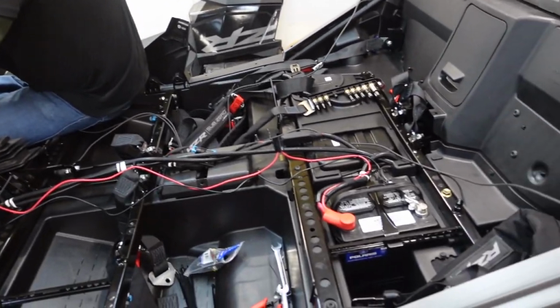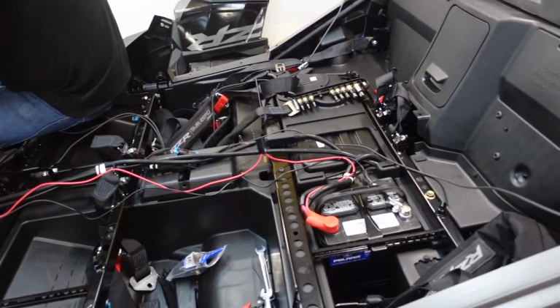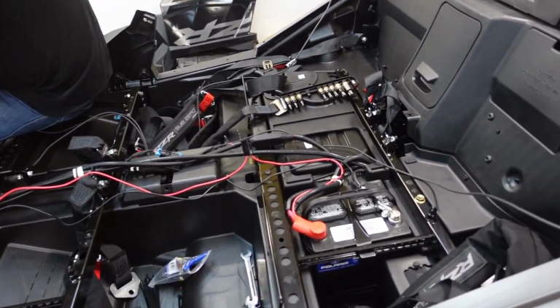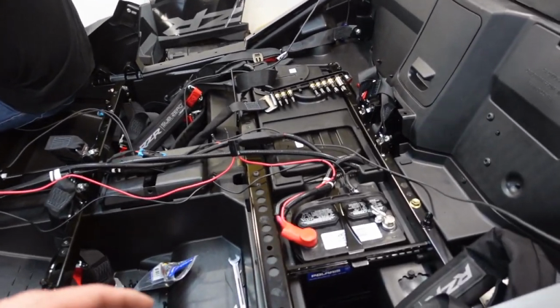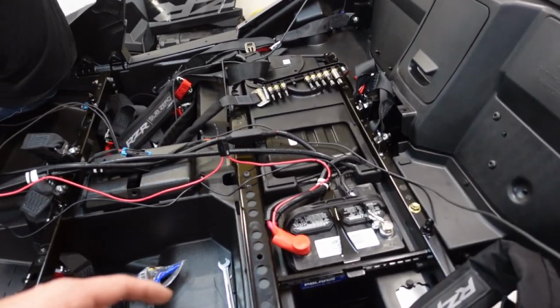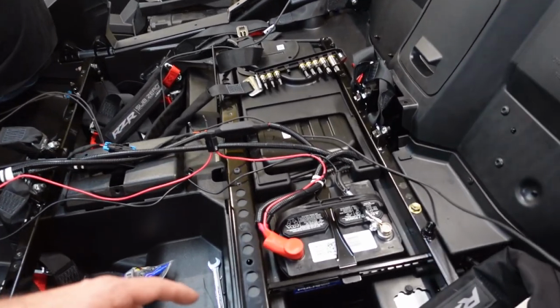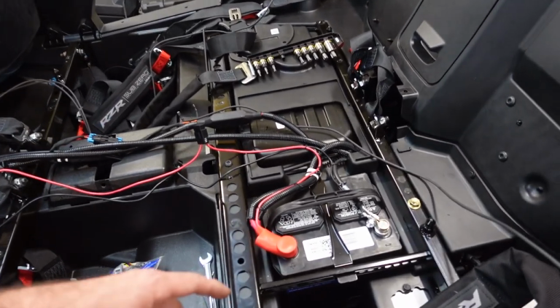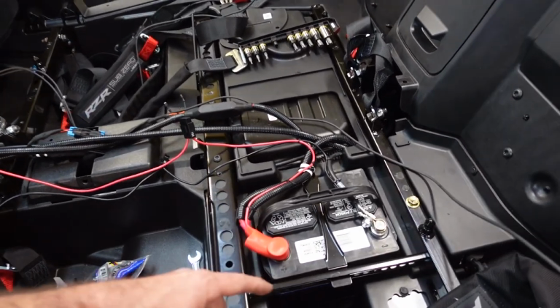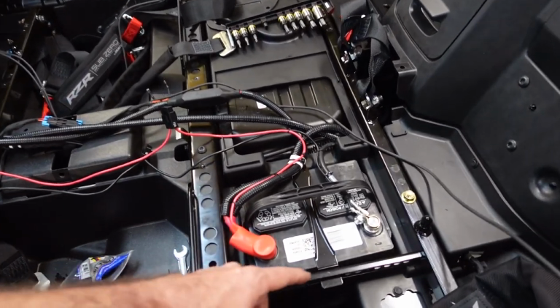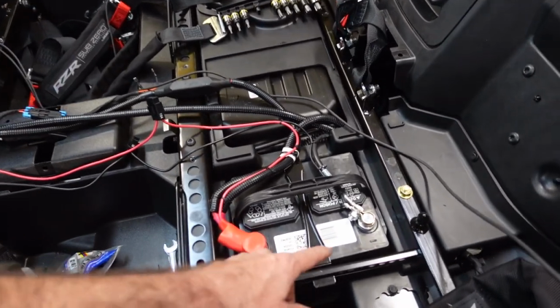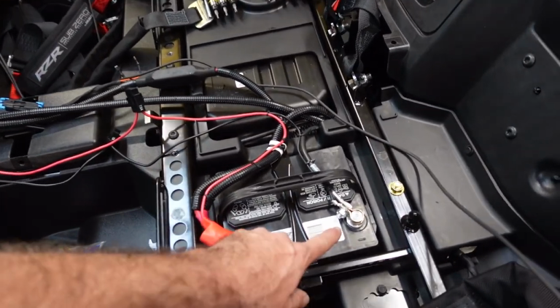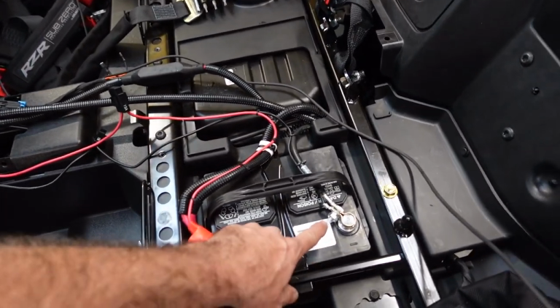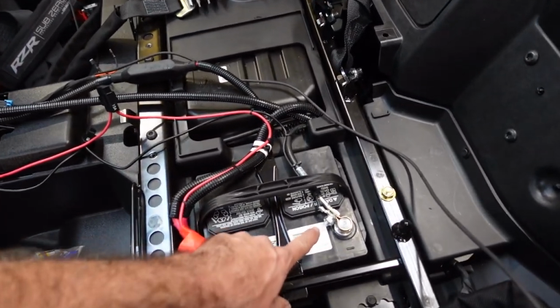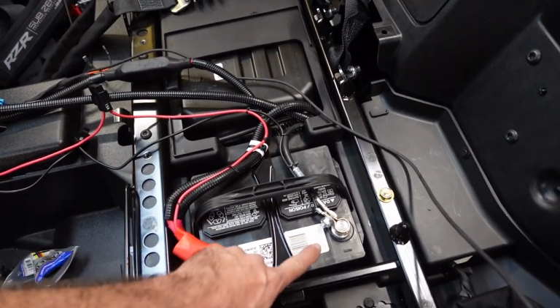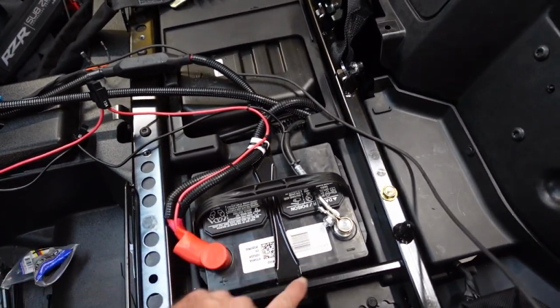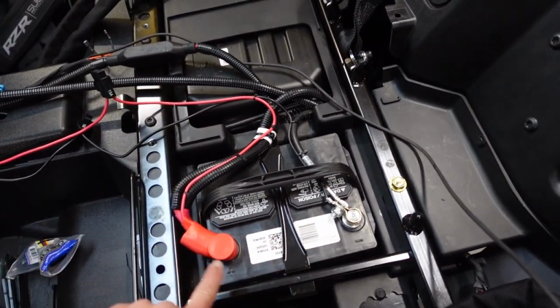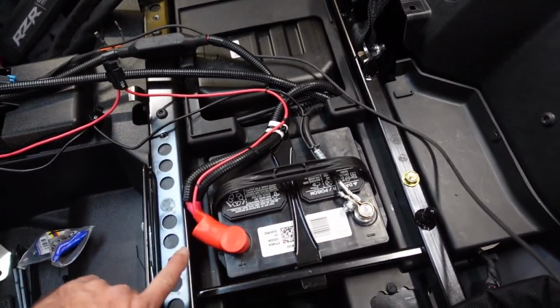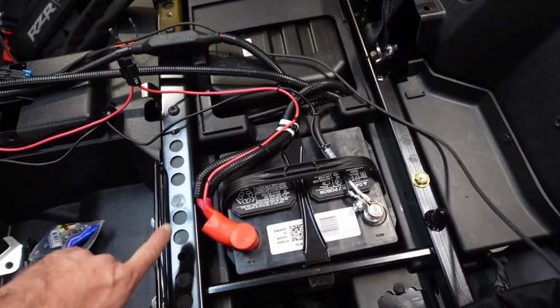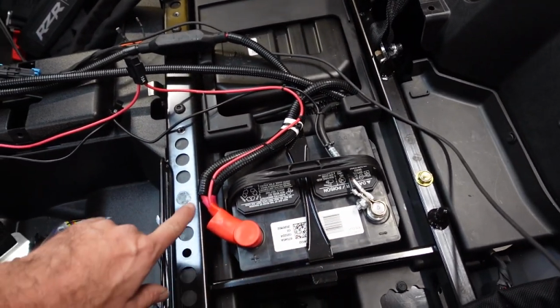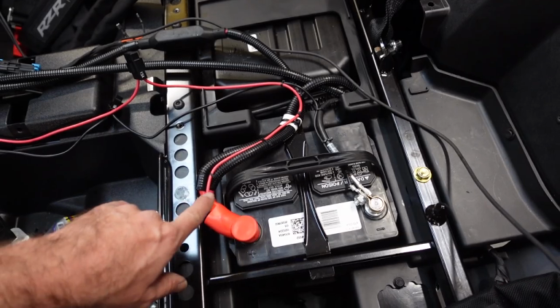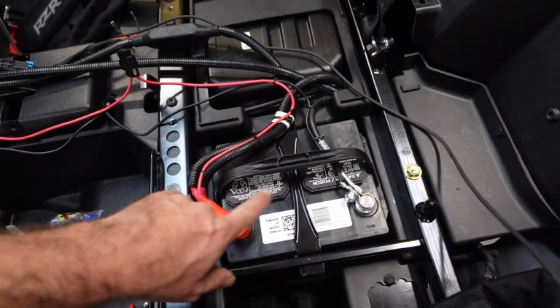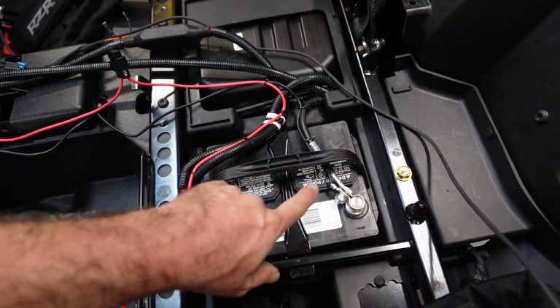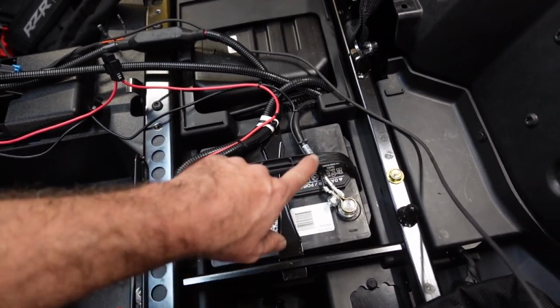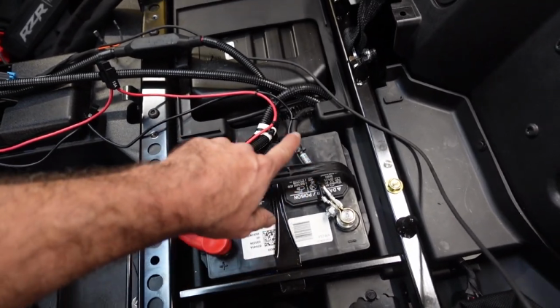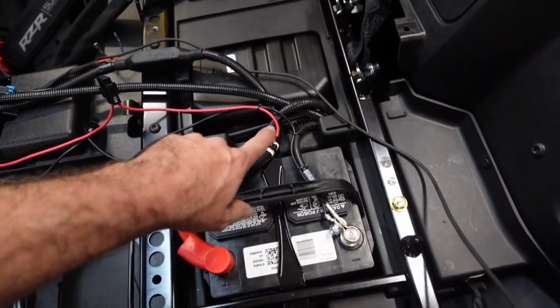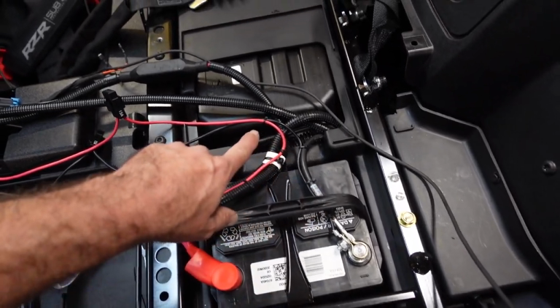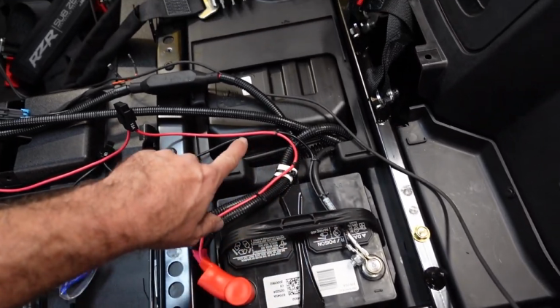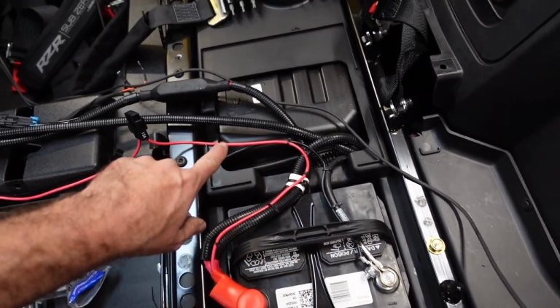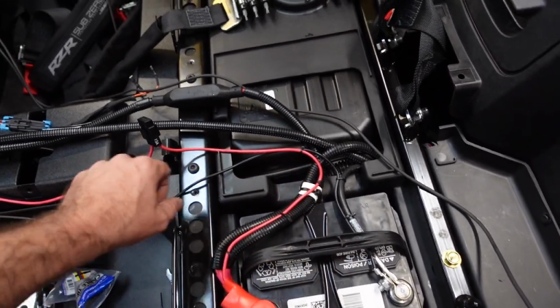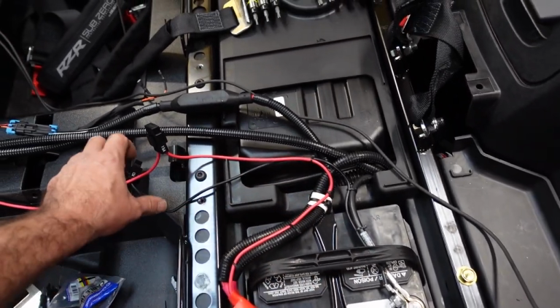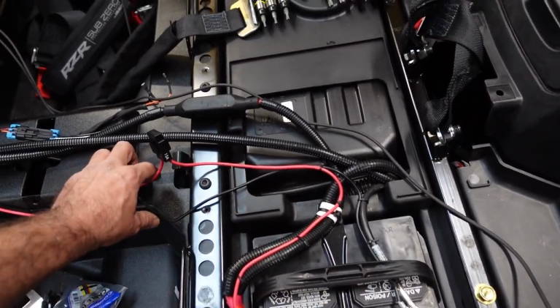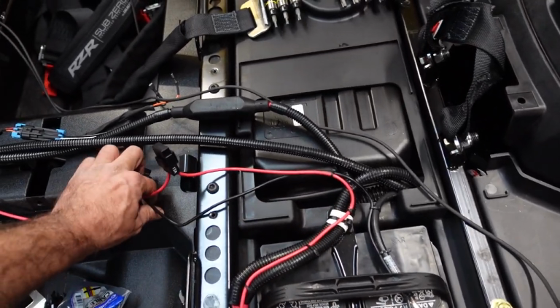Here is what's happening — look at that wiring. We went straight to the battery with our power. That's the way it should be.